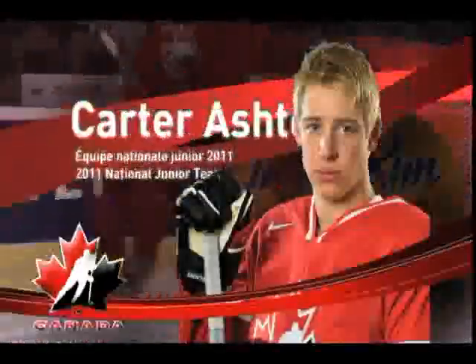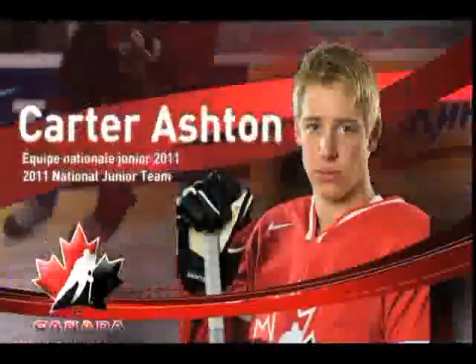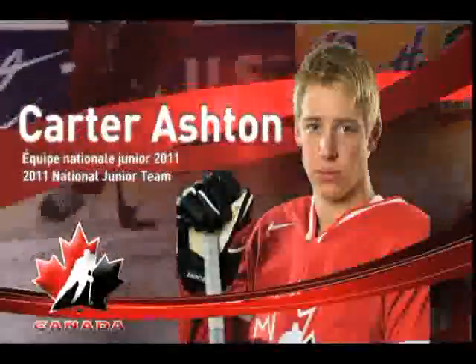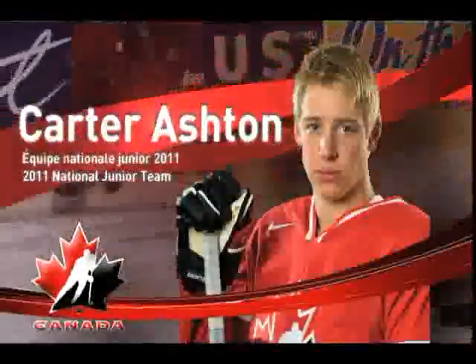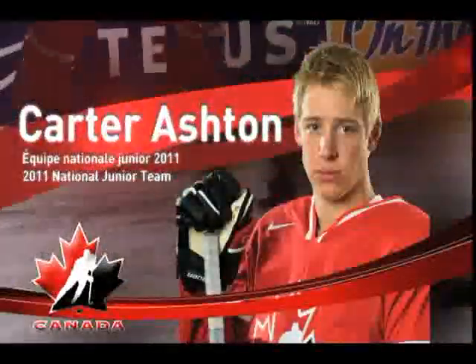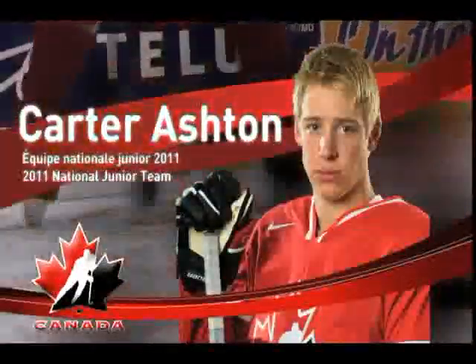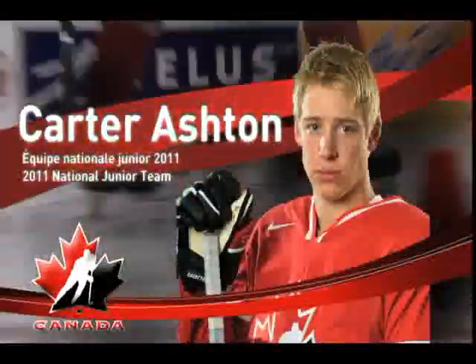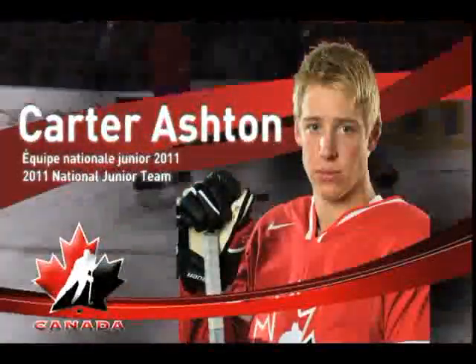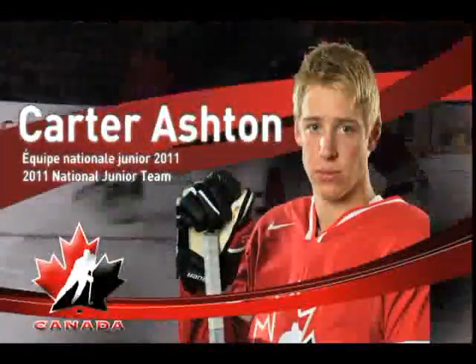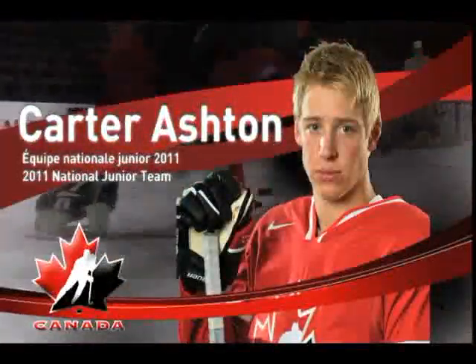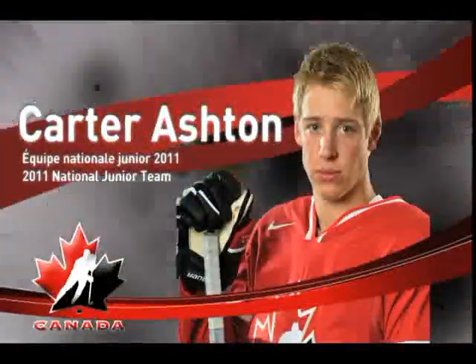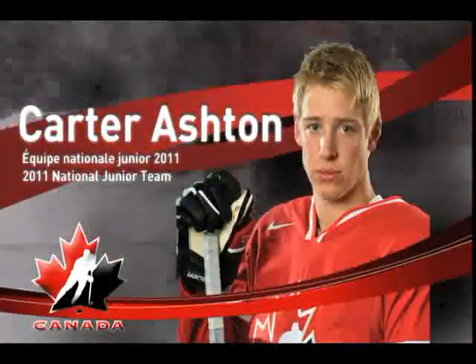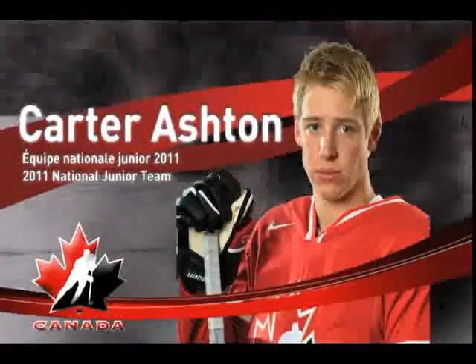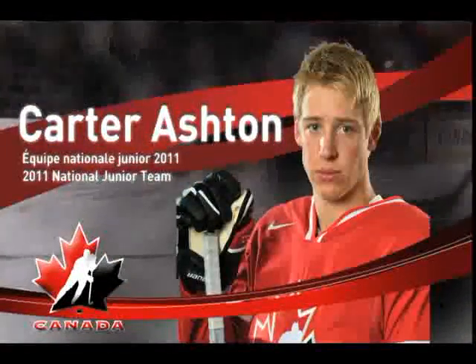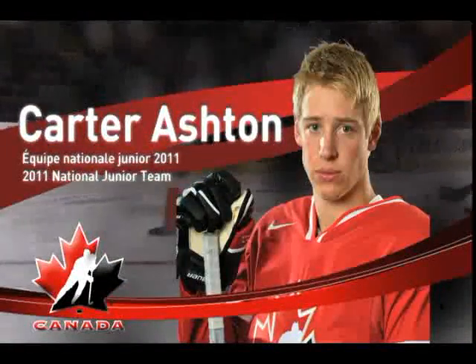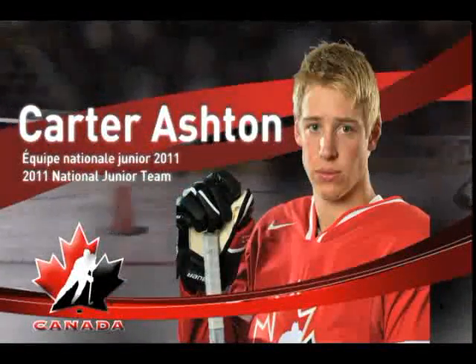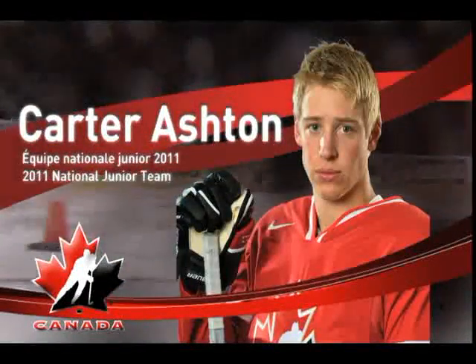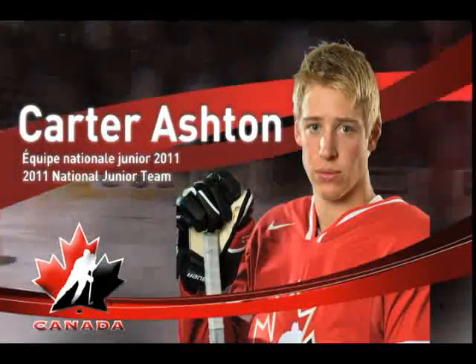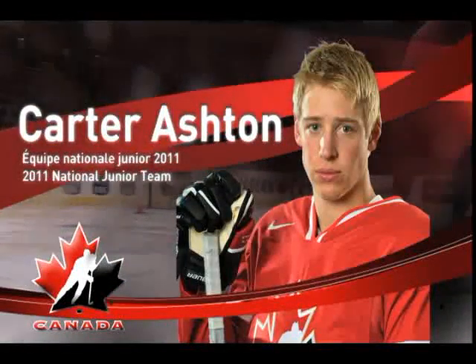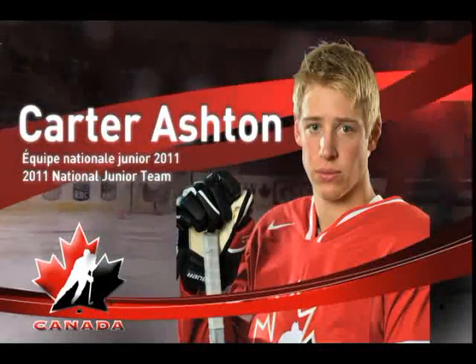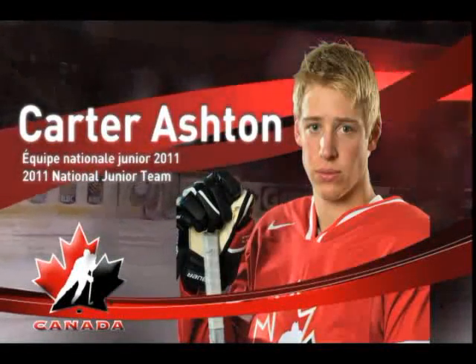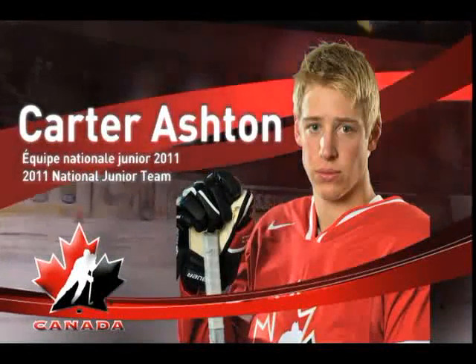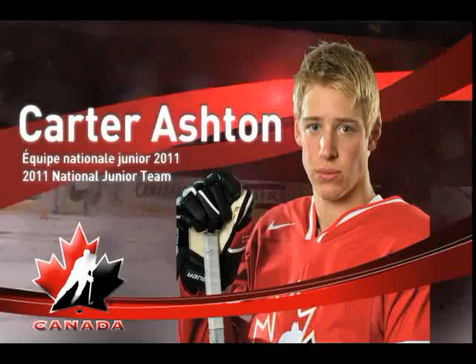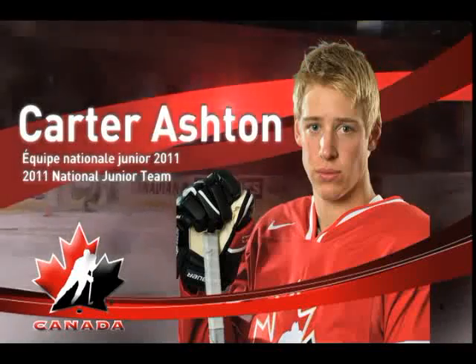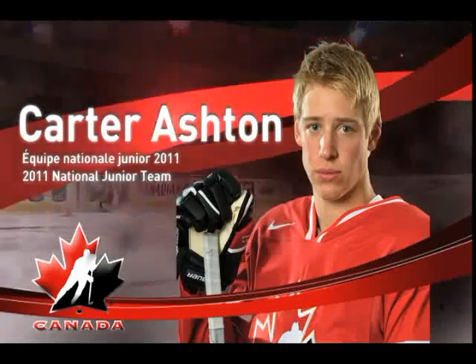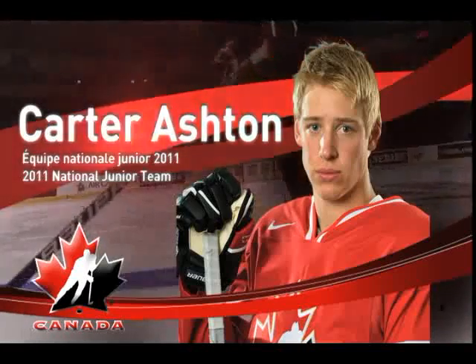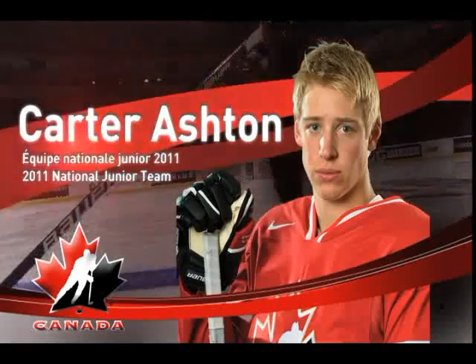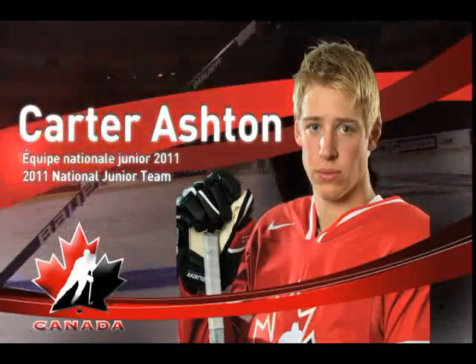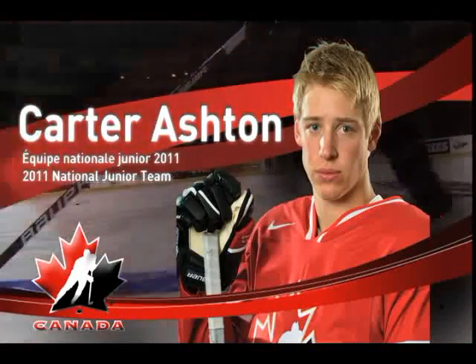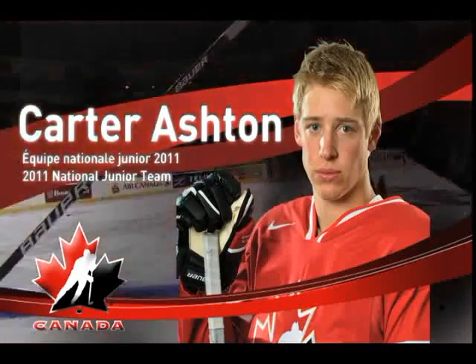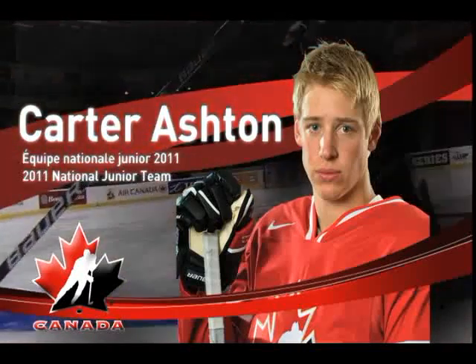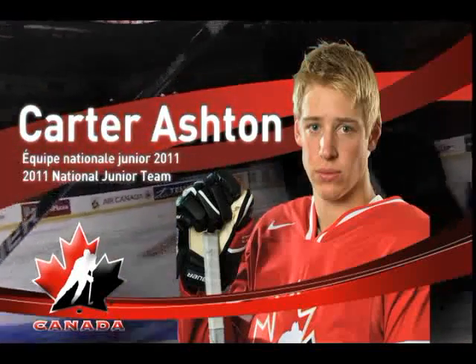Hi, my name is Carter Ashton from the Saskatoon Minor Hockey Association and this is the Pear Agility Drill.